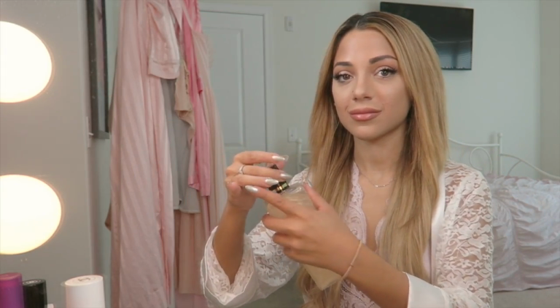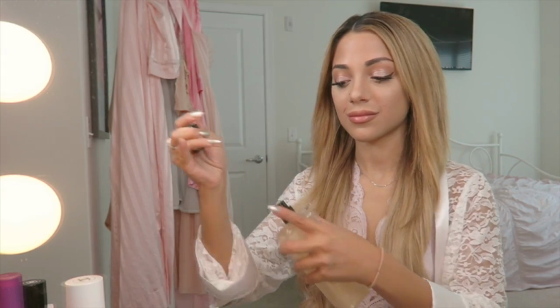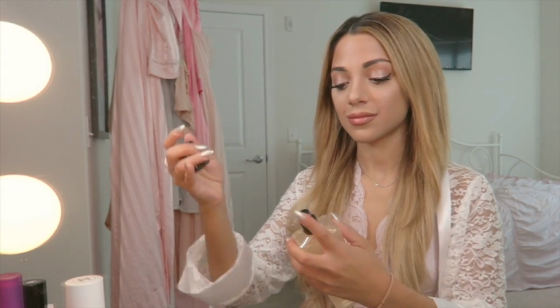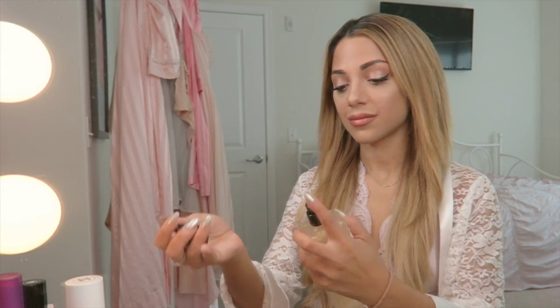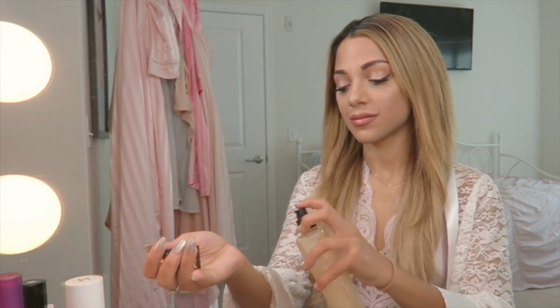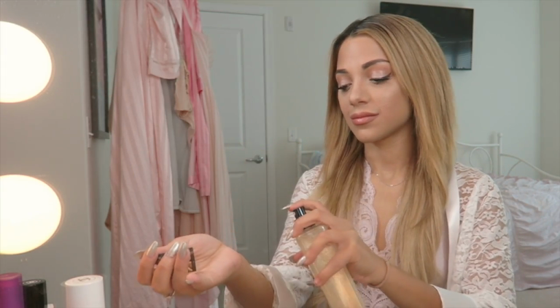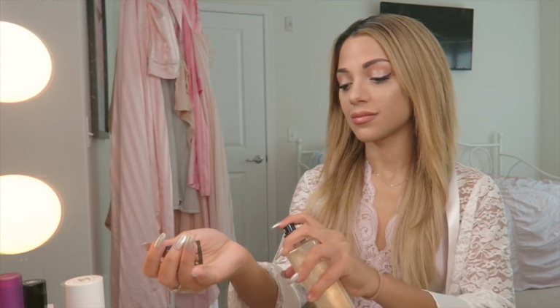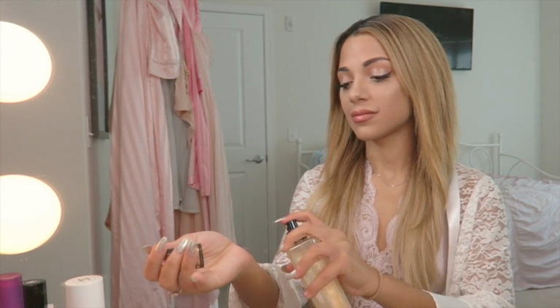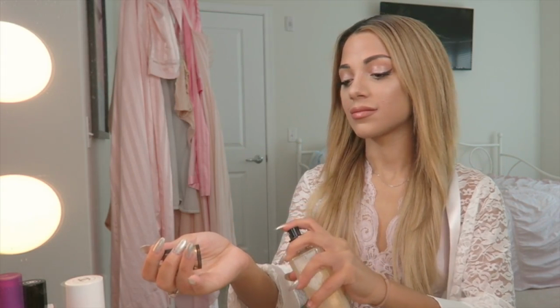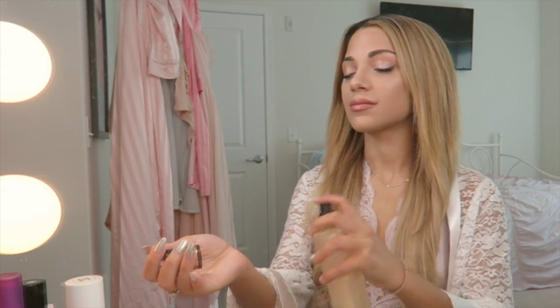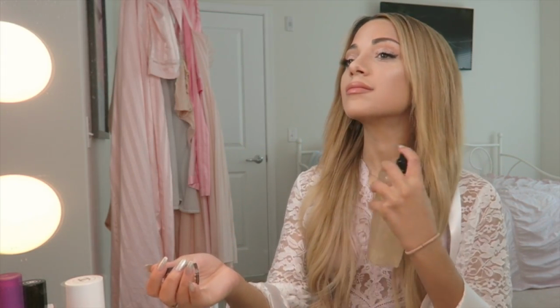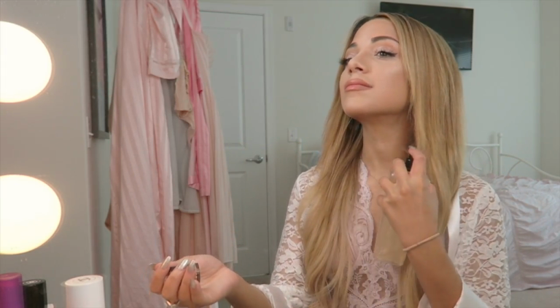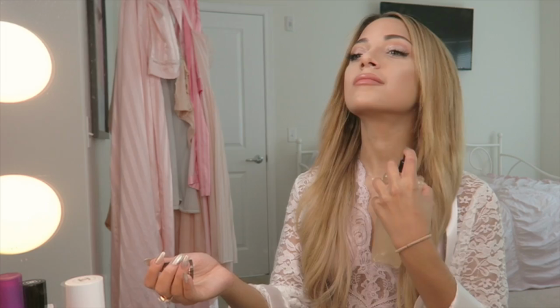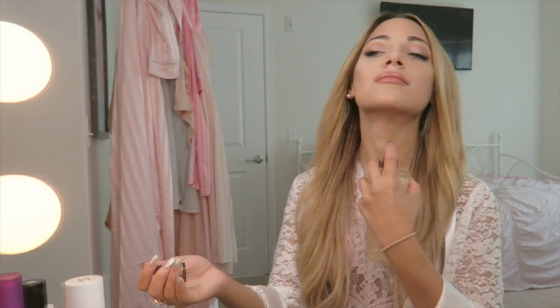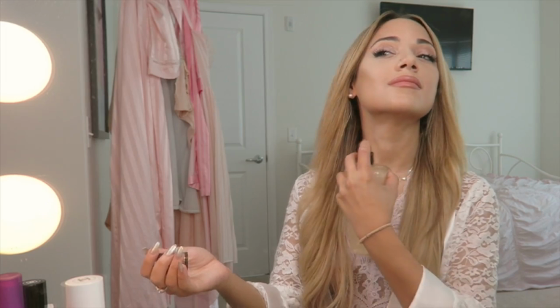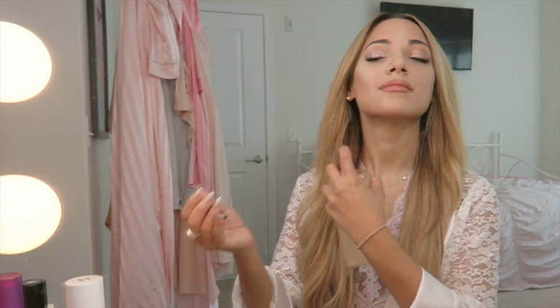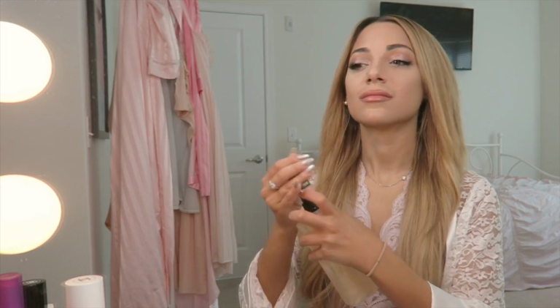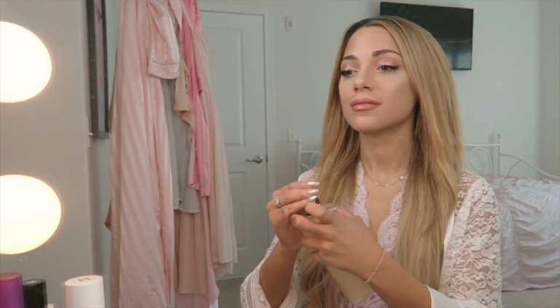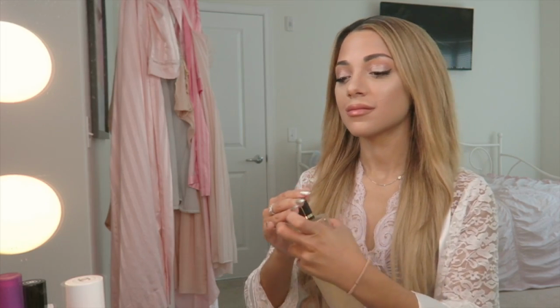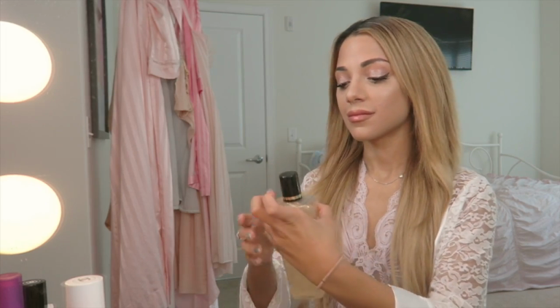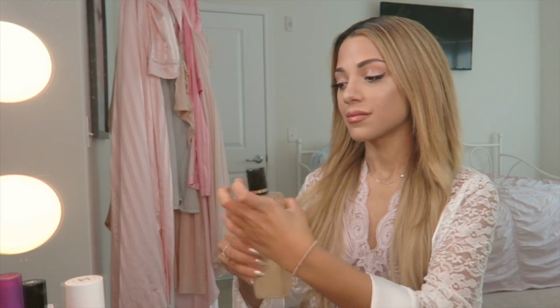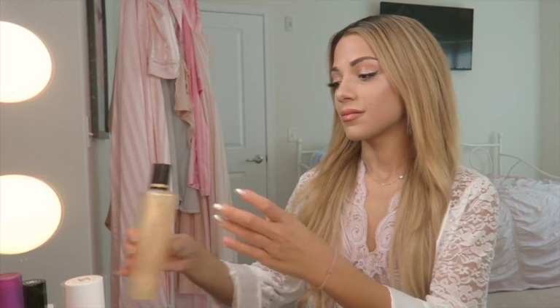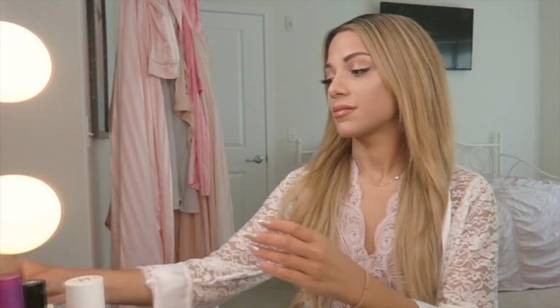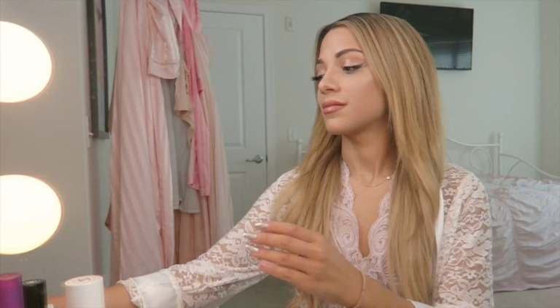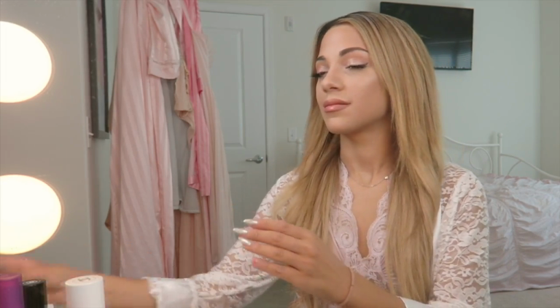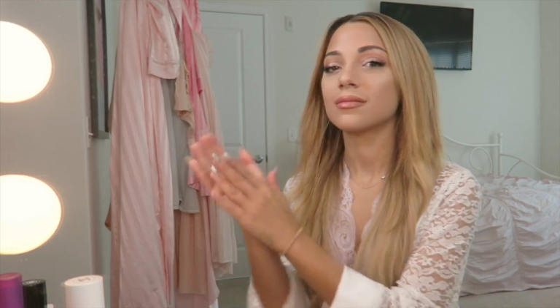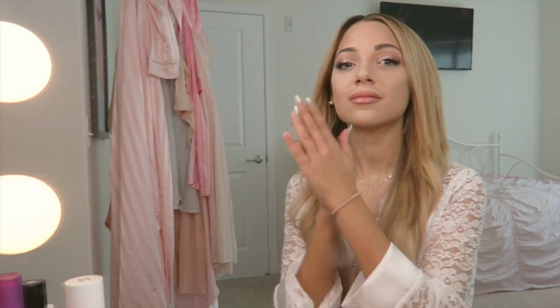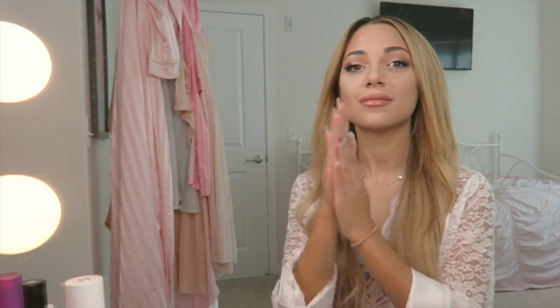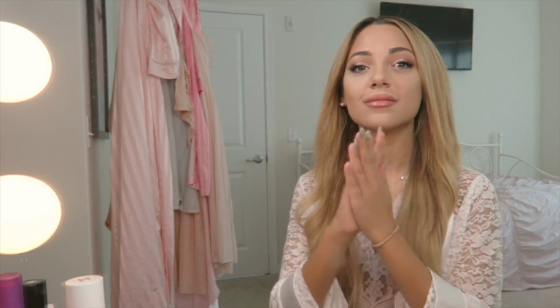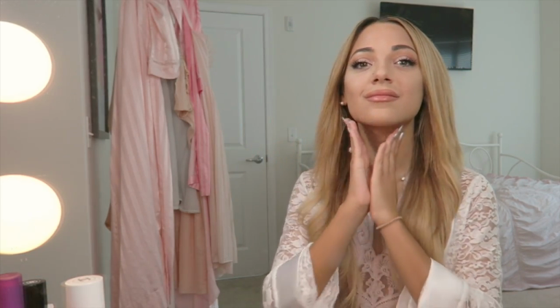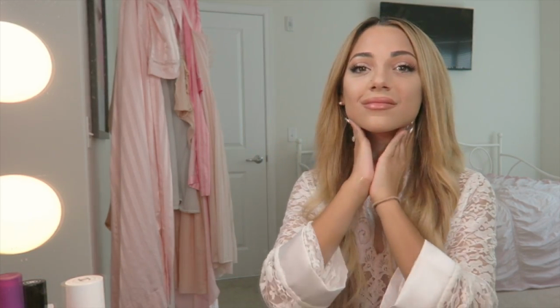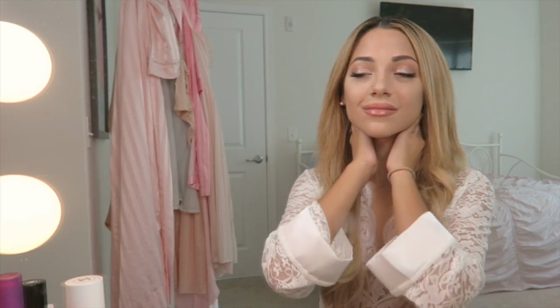And then of course I'm going to mist myself with a very shimmery body mist from Victoria's Secret that smells absolutely heavenly.